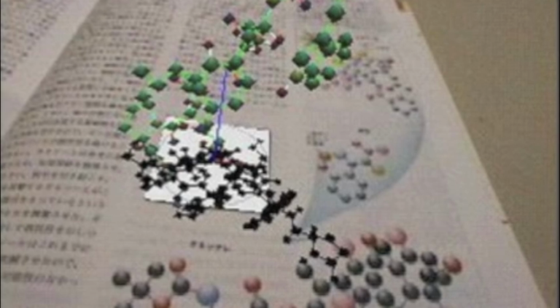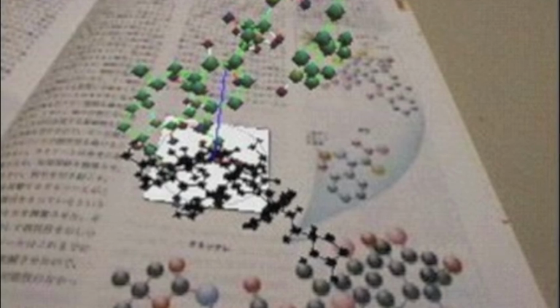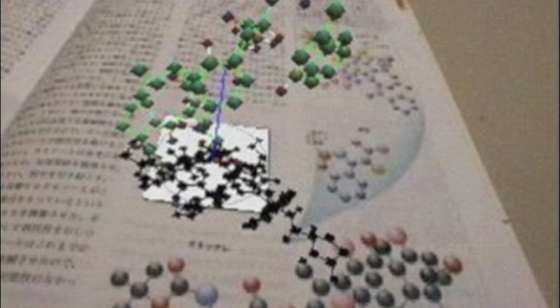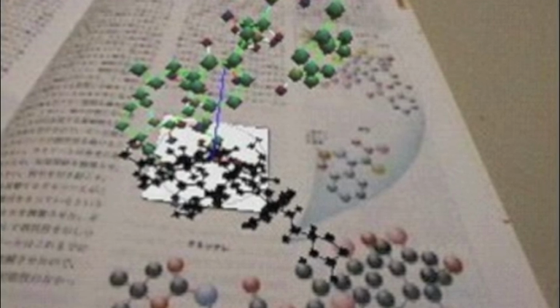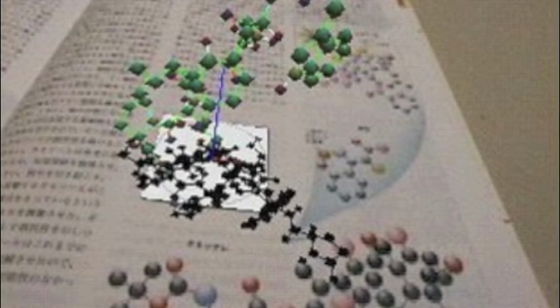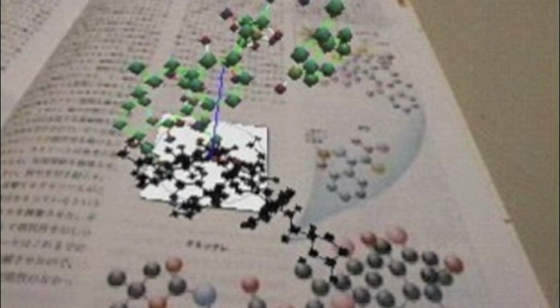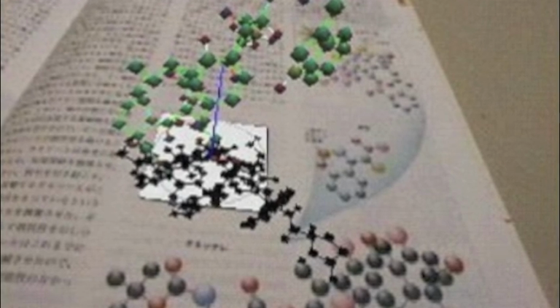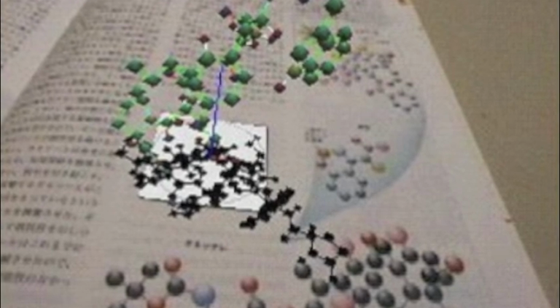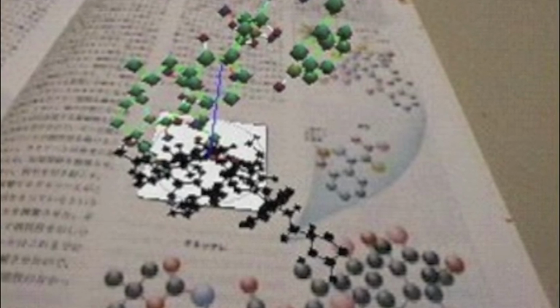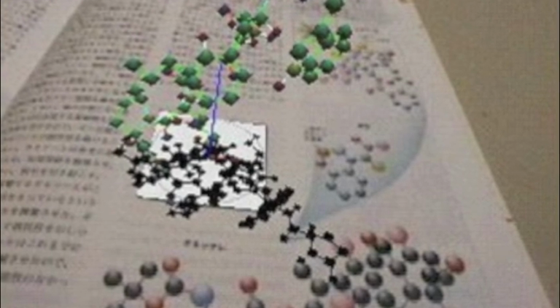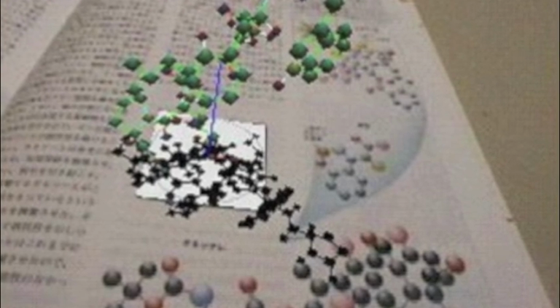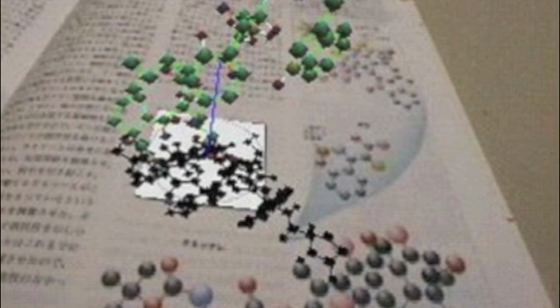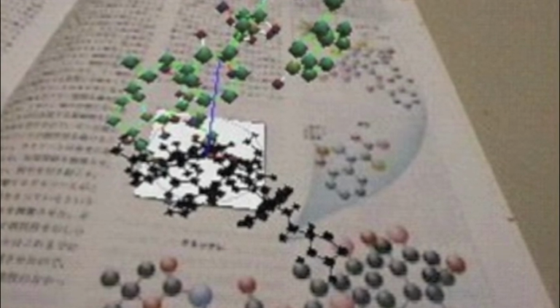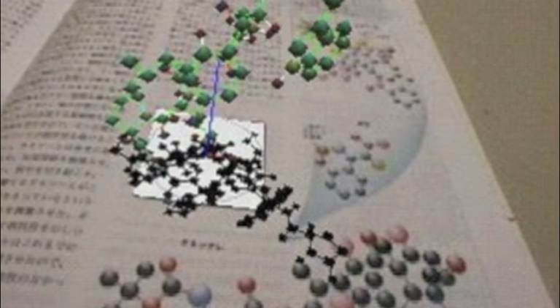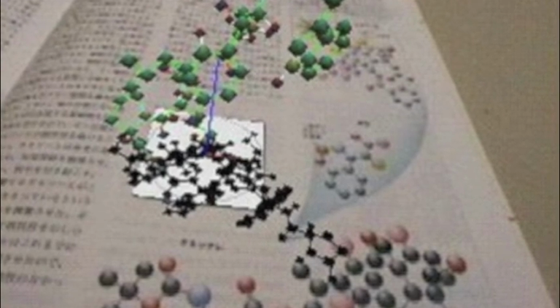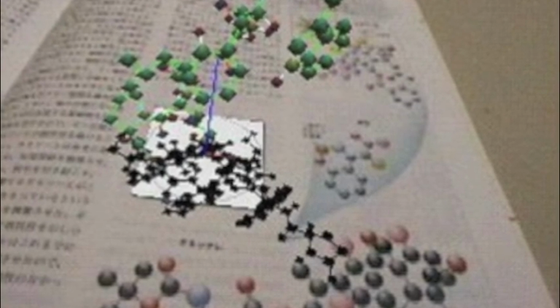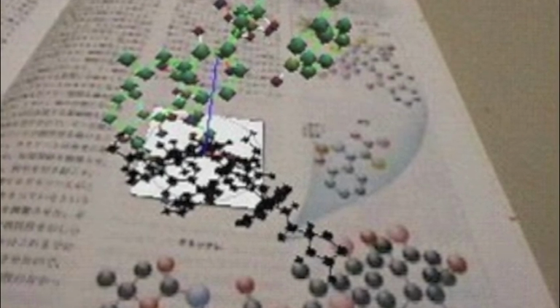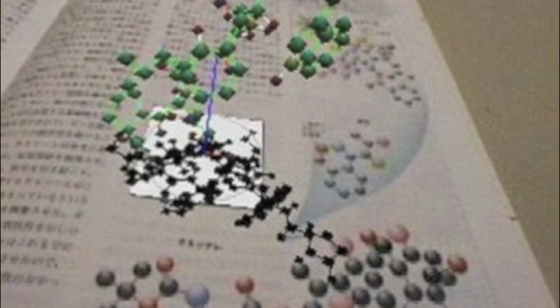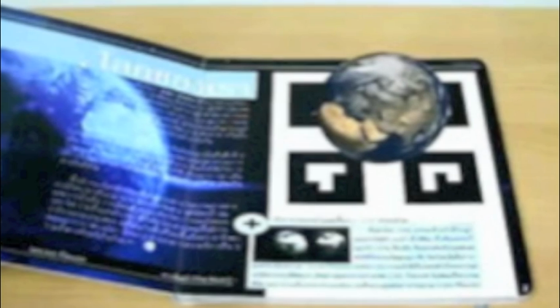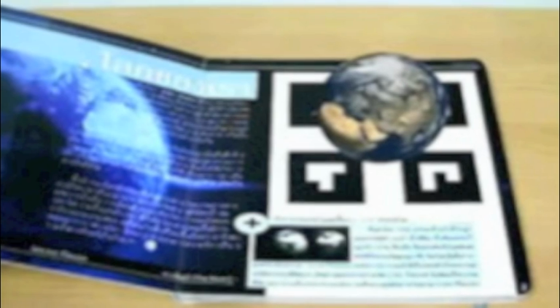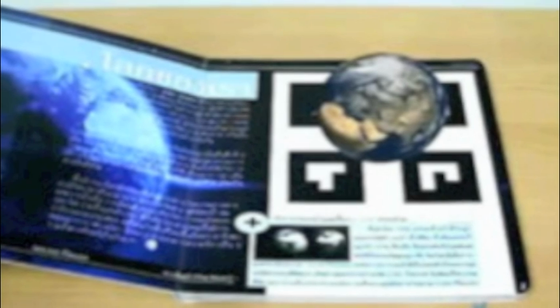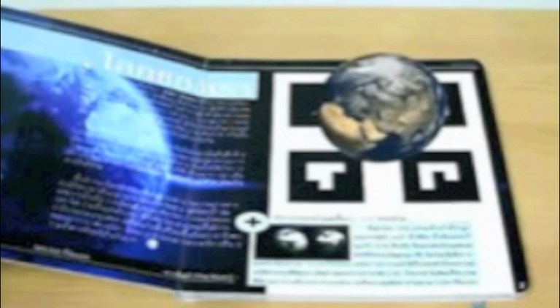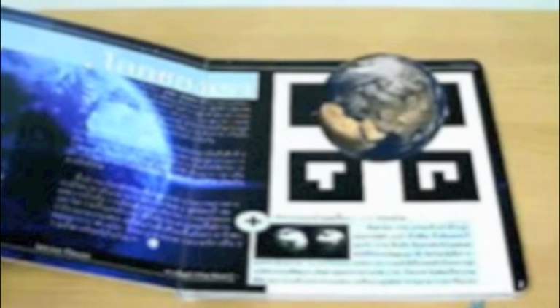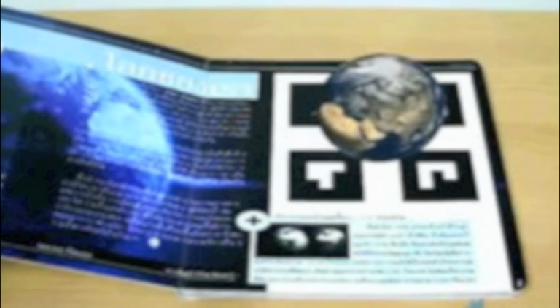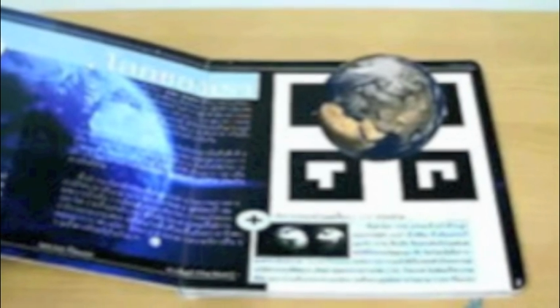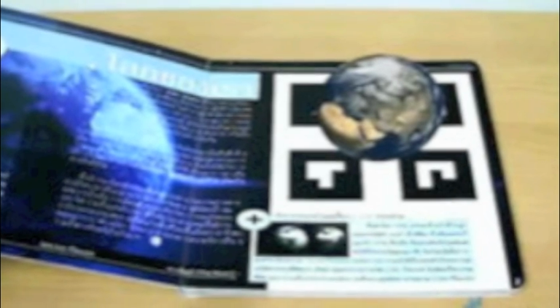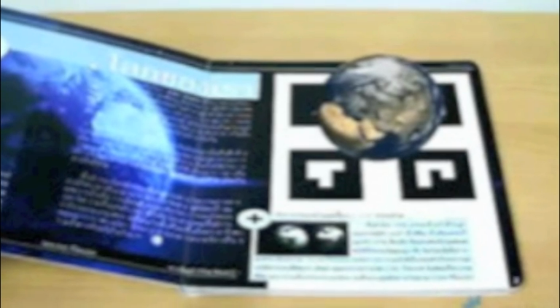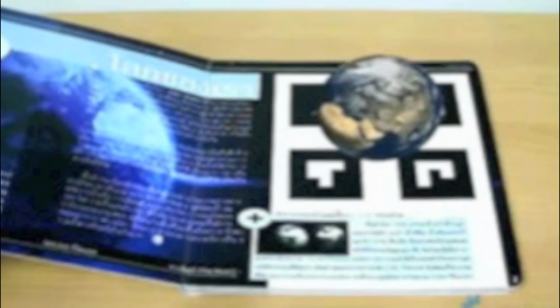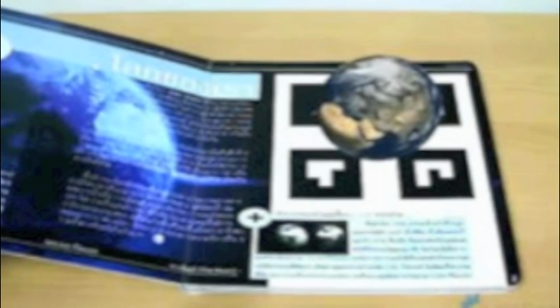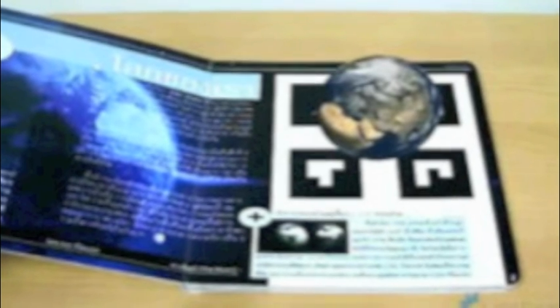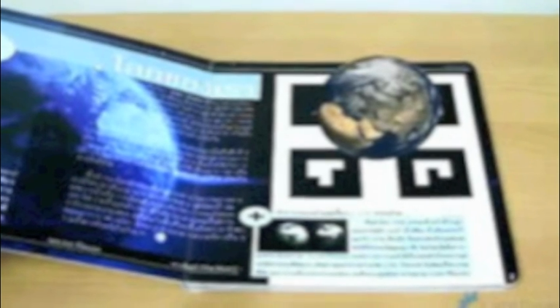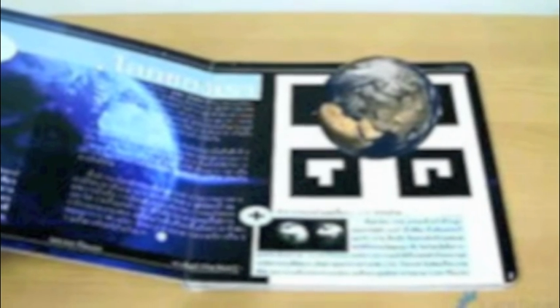Some new textbooks have augmented reality. It can be useful as it gives an interactive touch to the book so you can learn better.